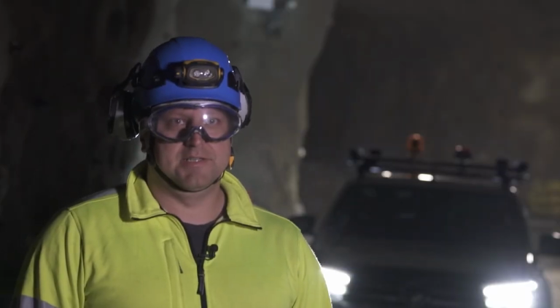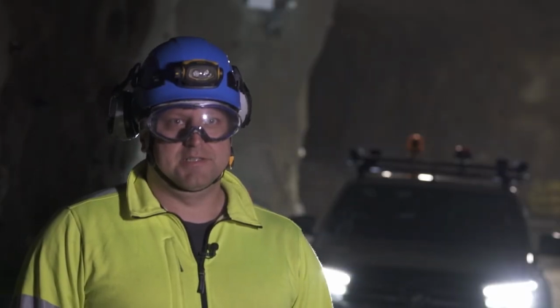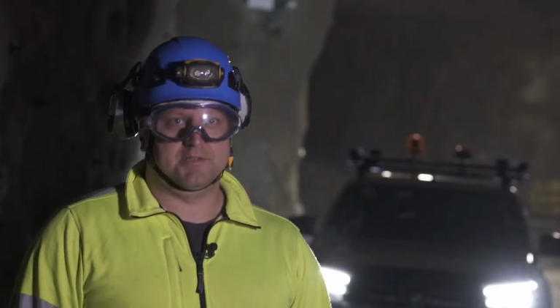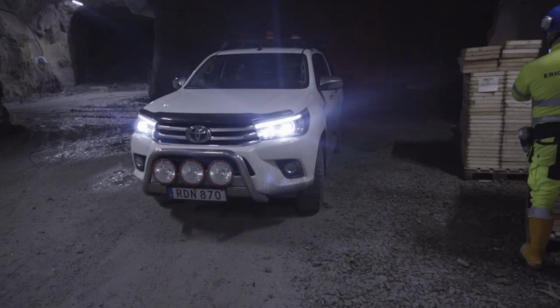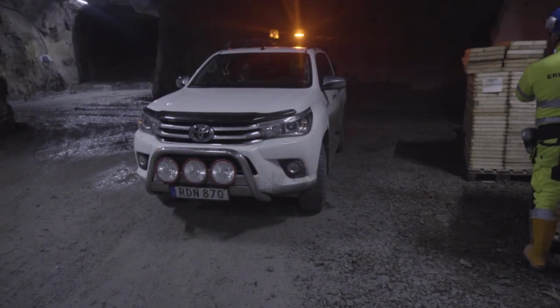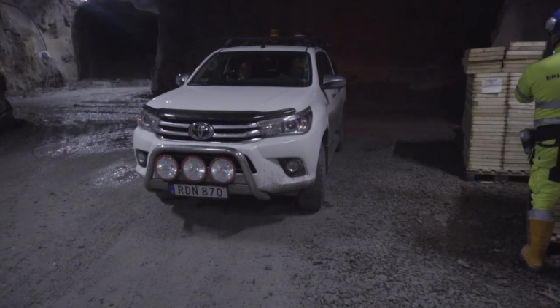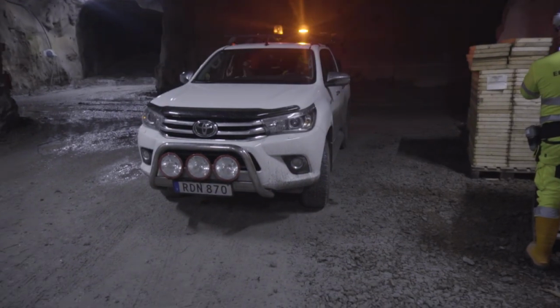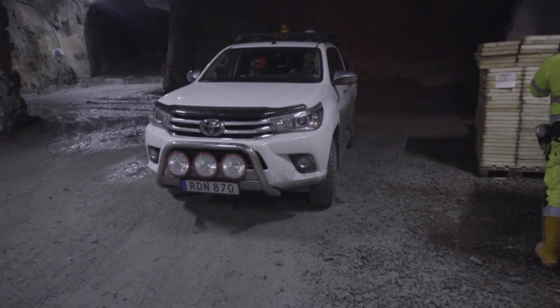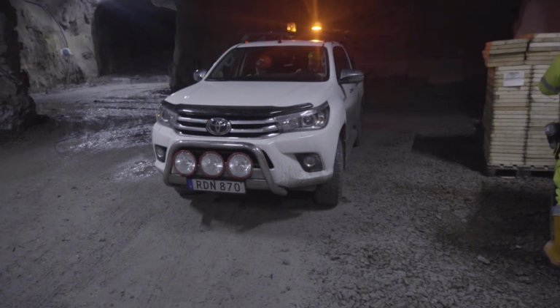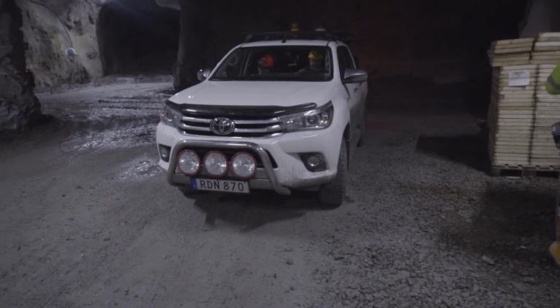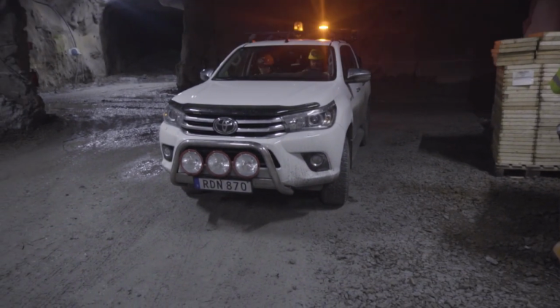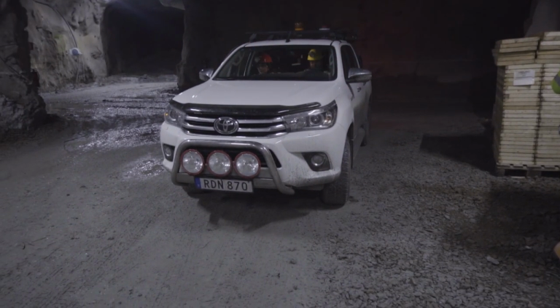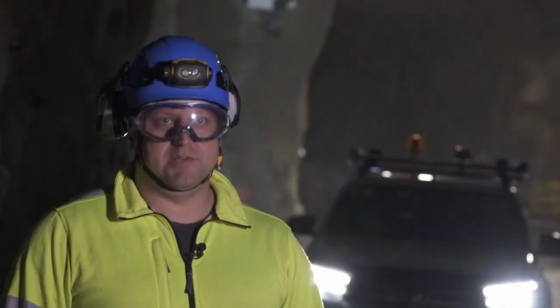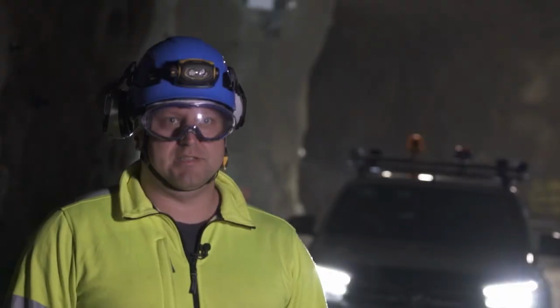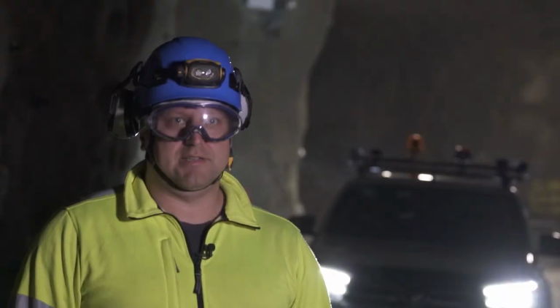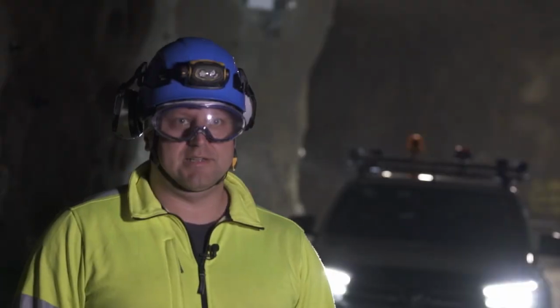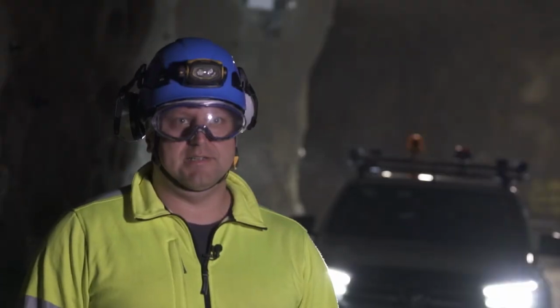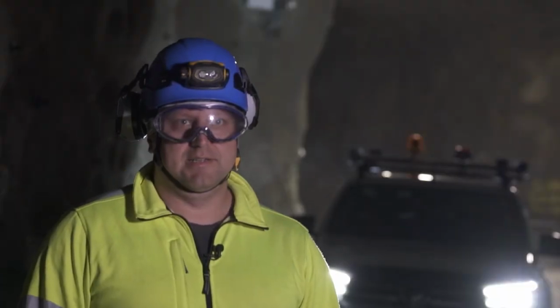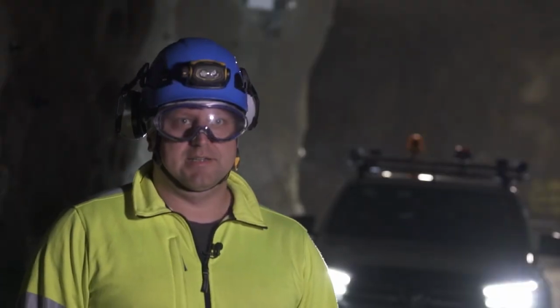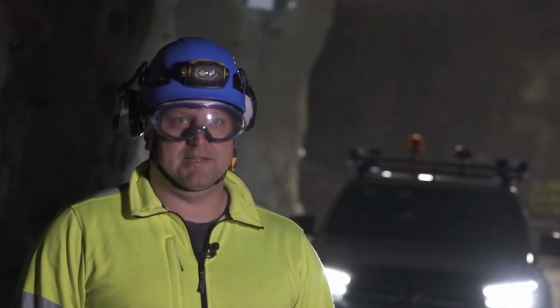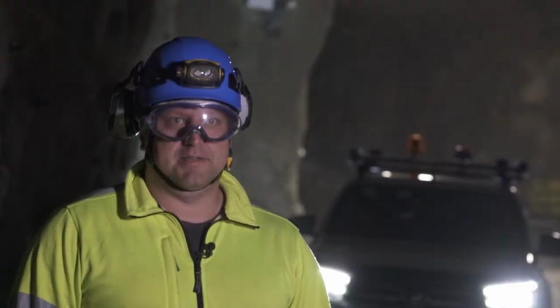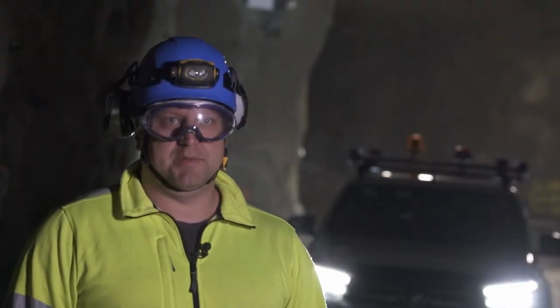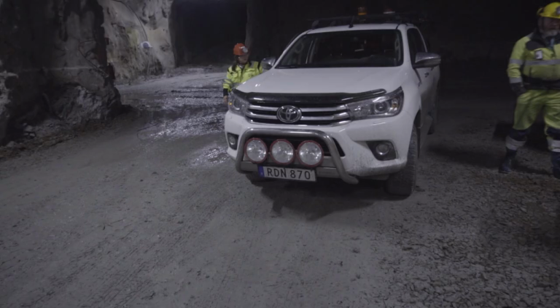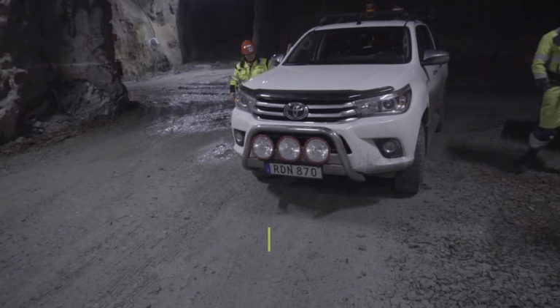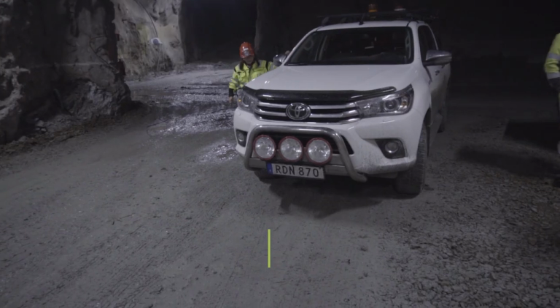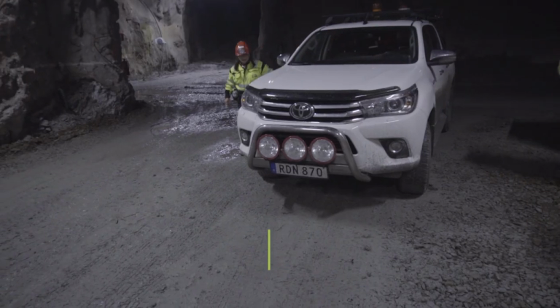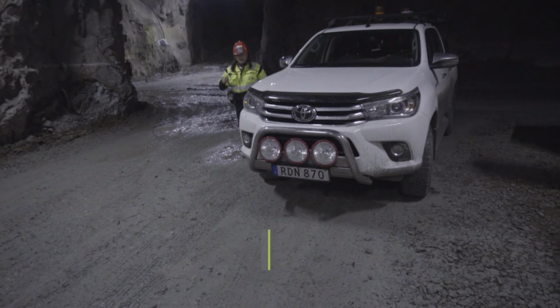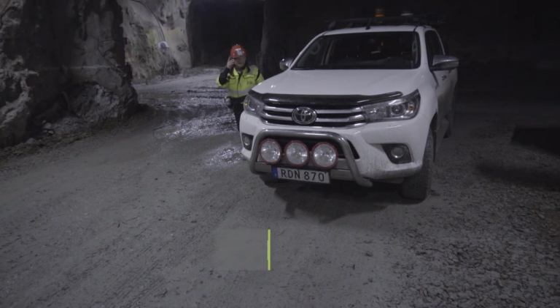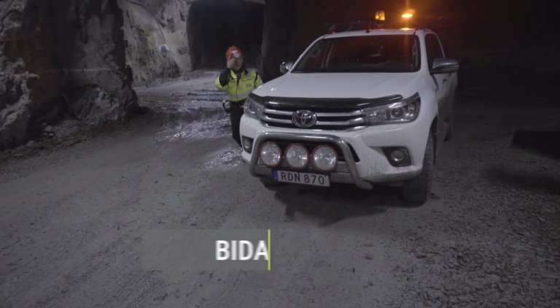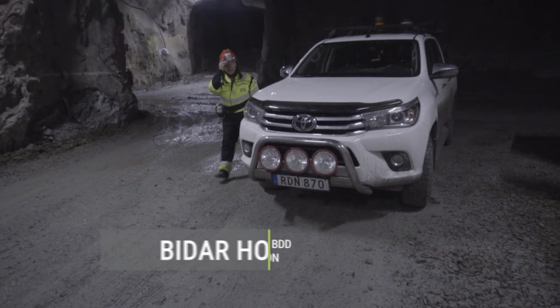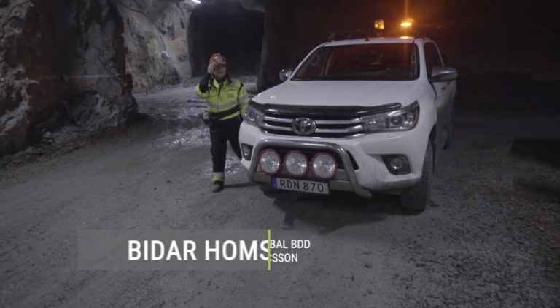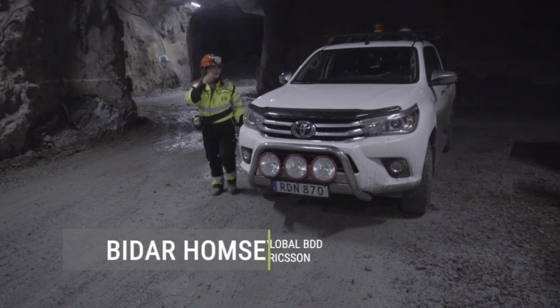We are installing this here today together with Boliden and Telia, making it the world's first underground 5G NR.